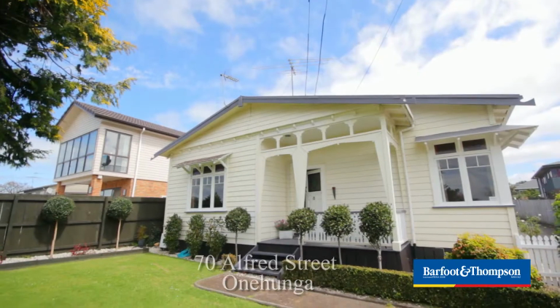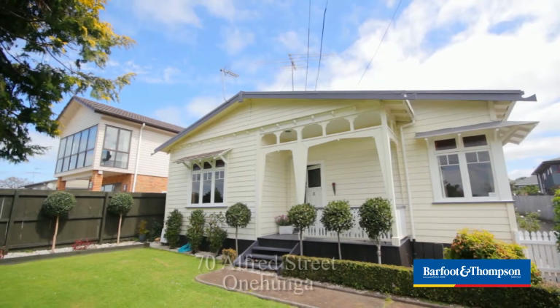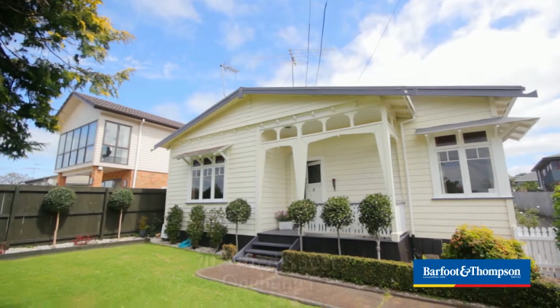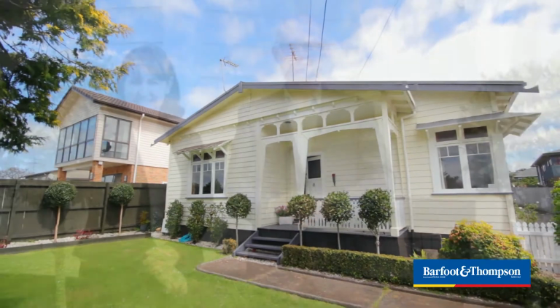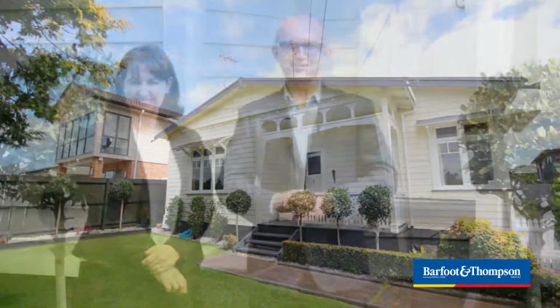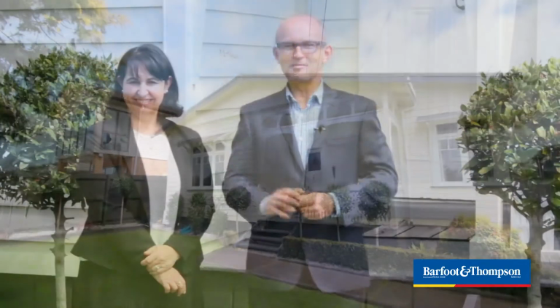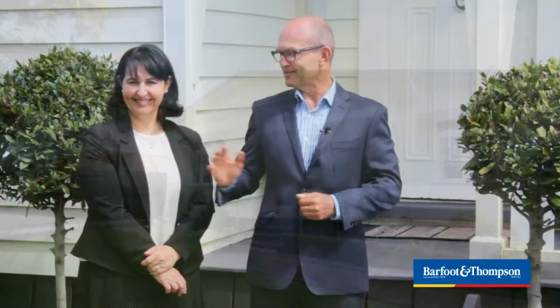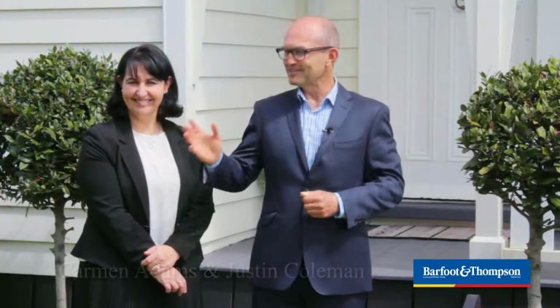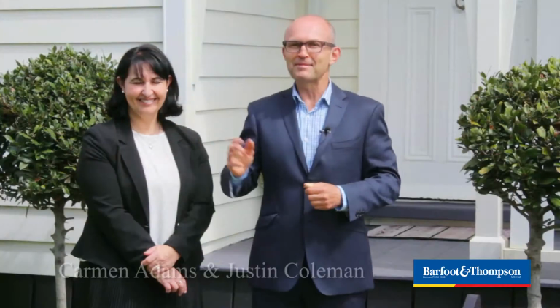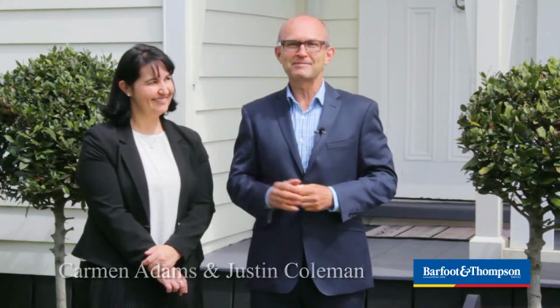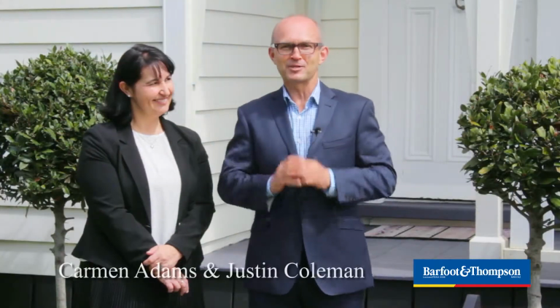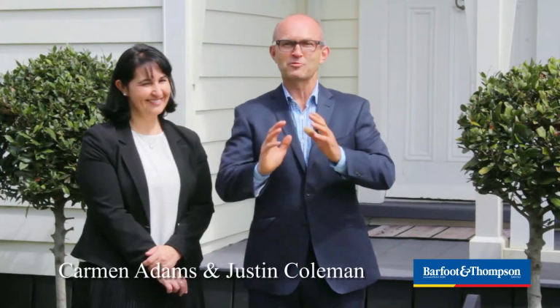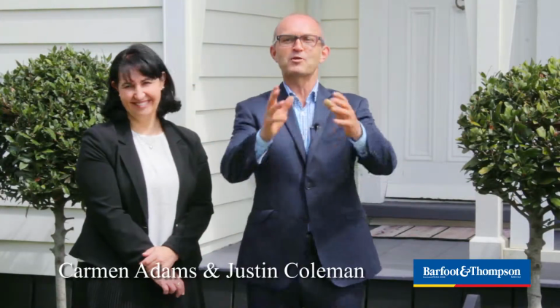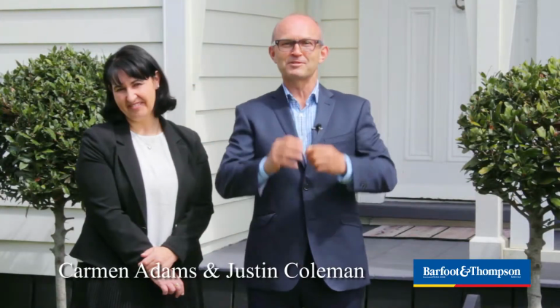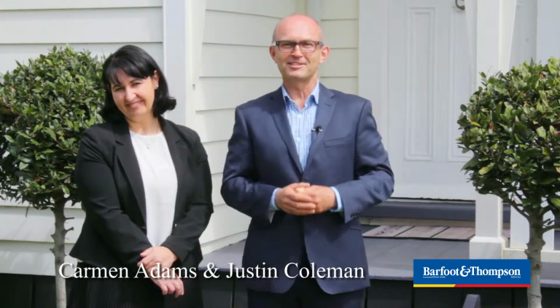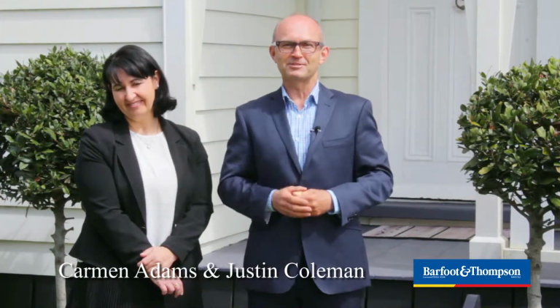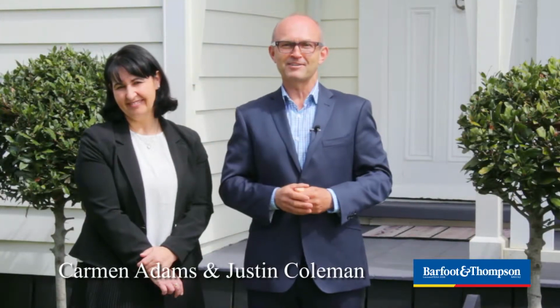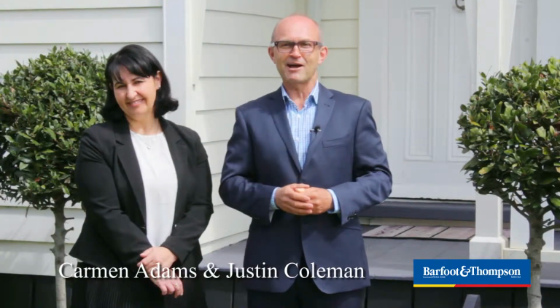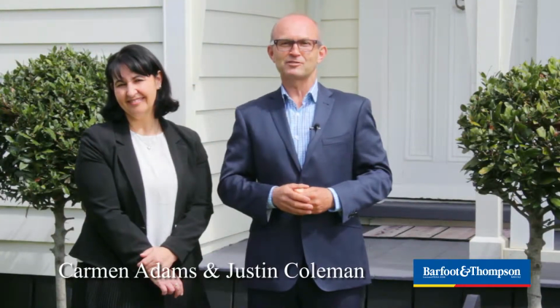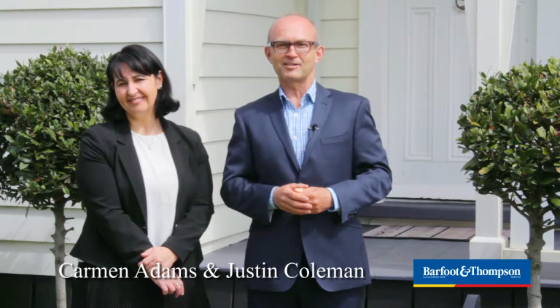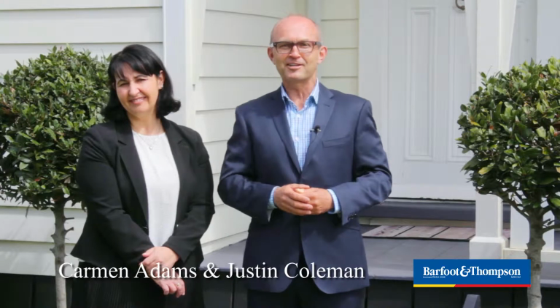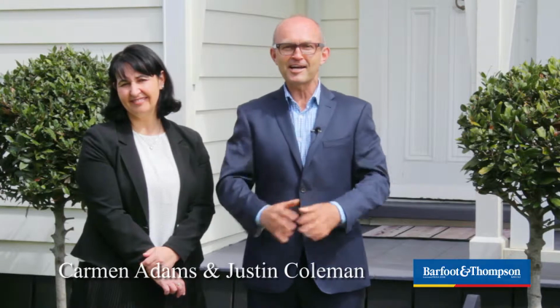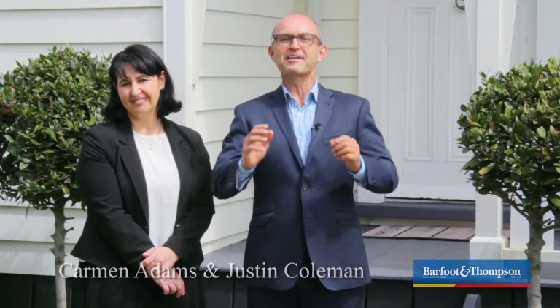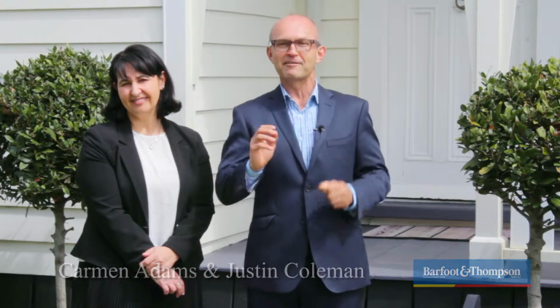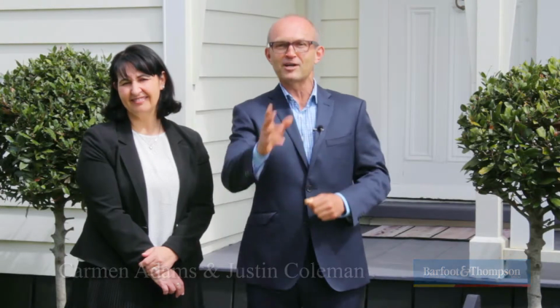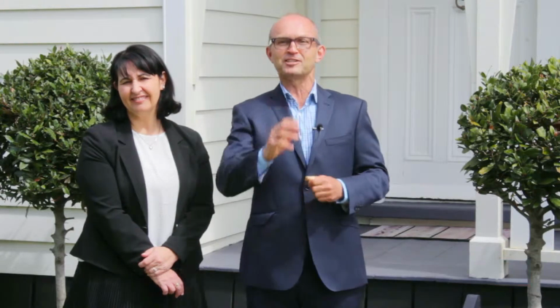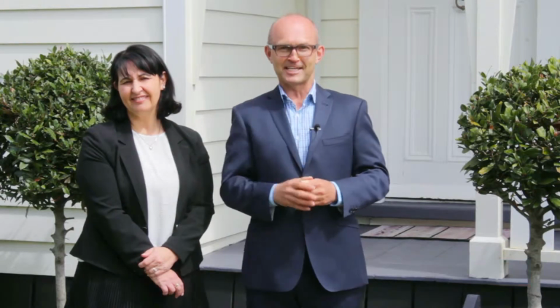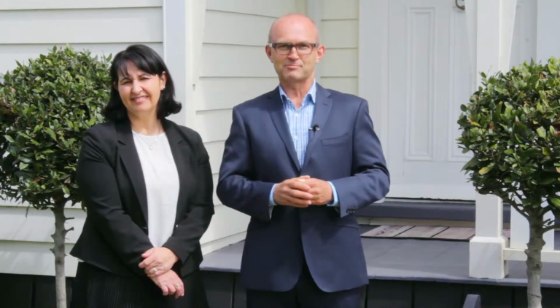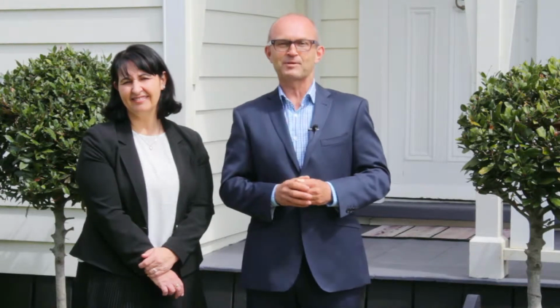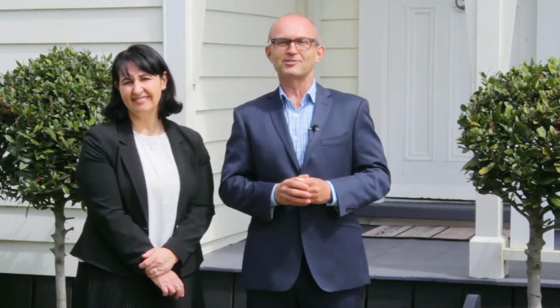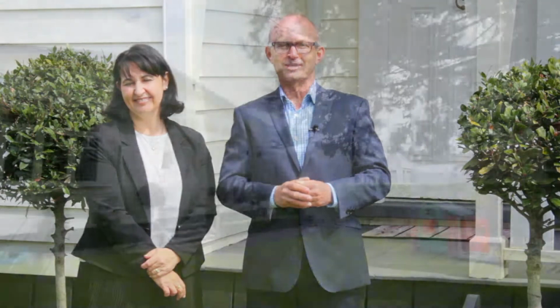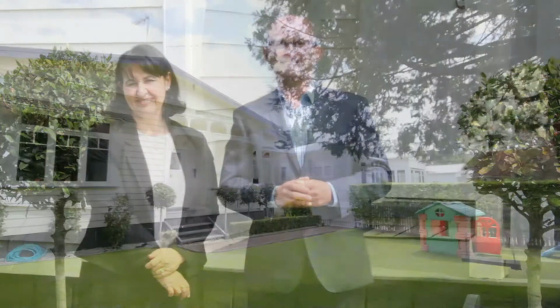Hi, I'm Justin Coleman and this is Carmen Adams. We'd like to welcome you to number 70 Alfred Street, Onehunga, and invite you to take this property tour with us.